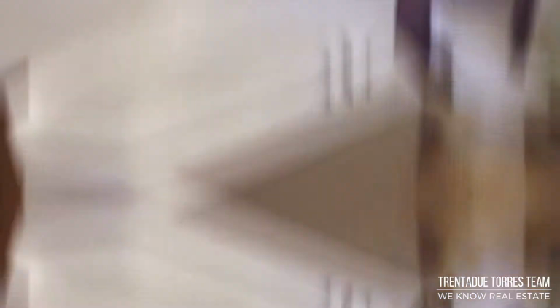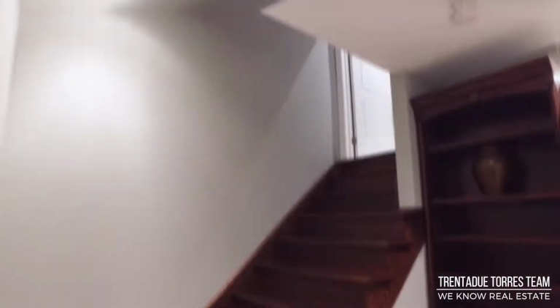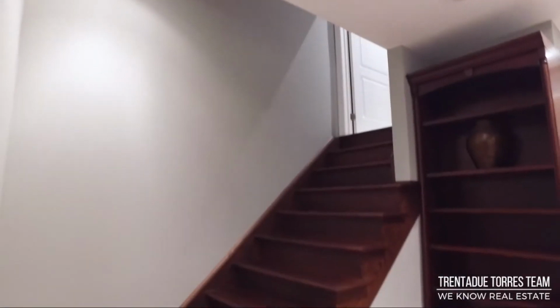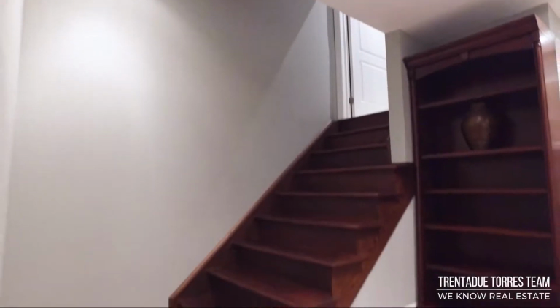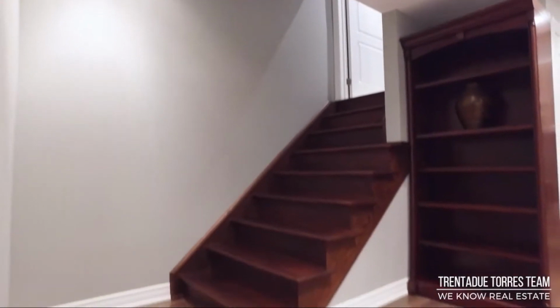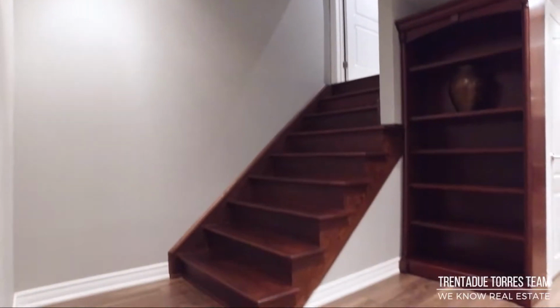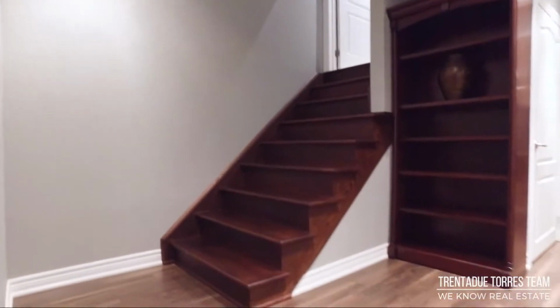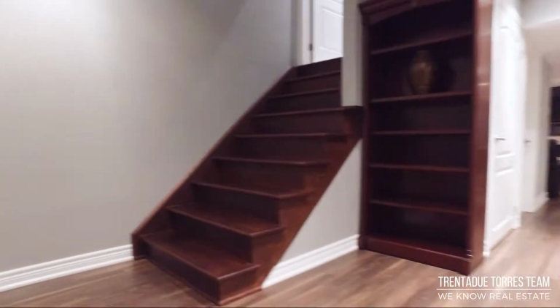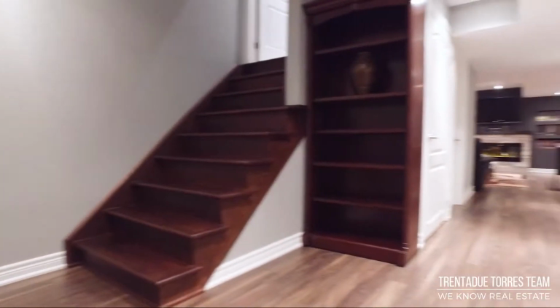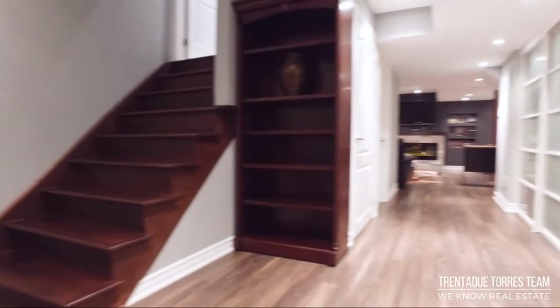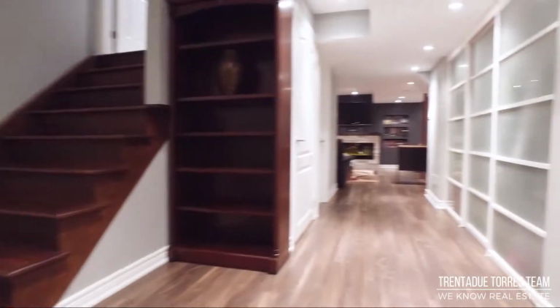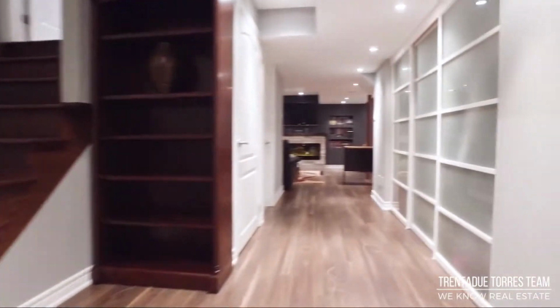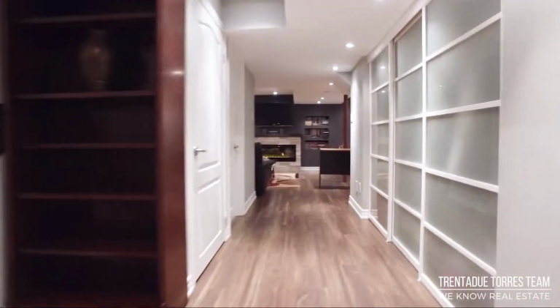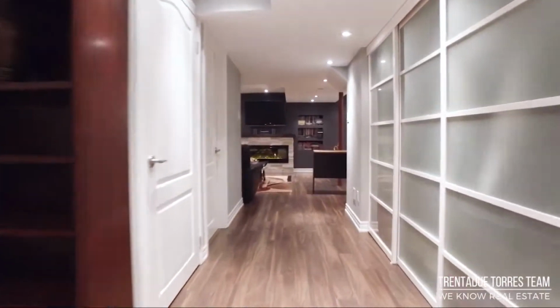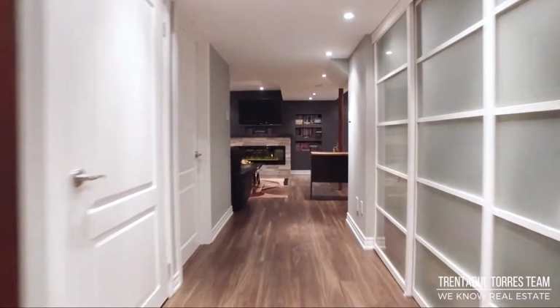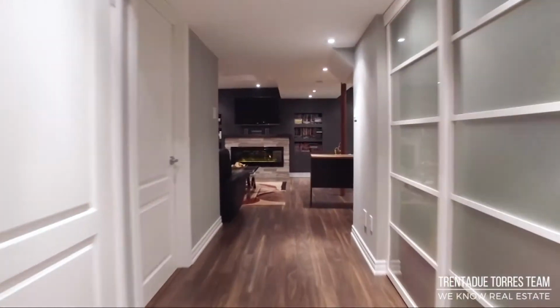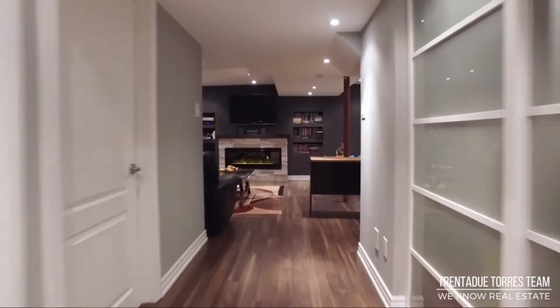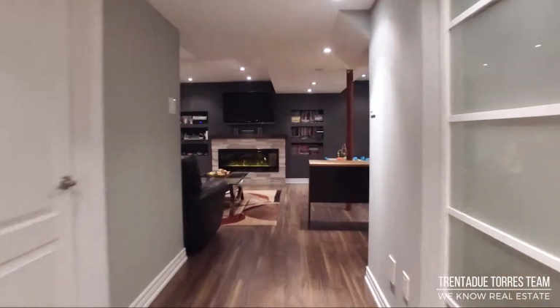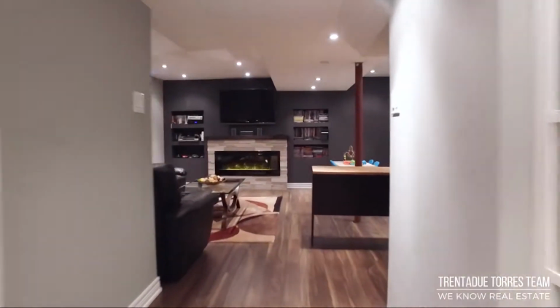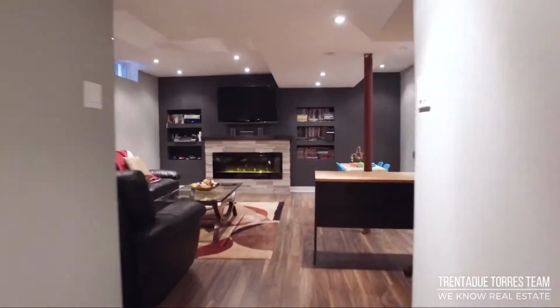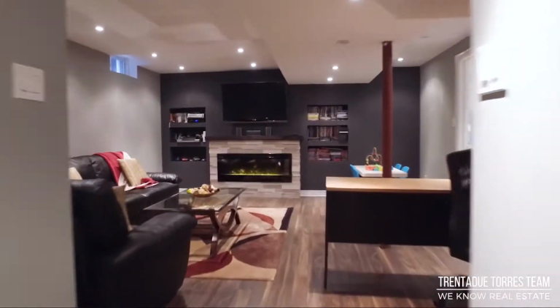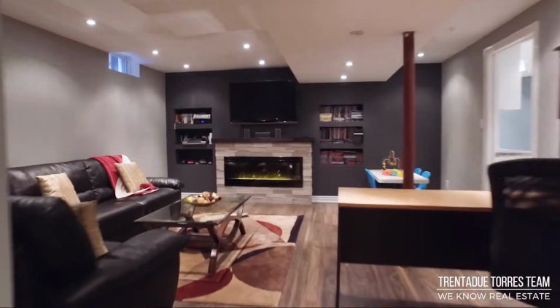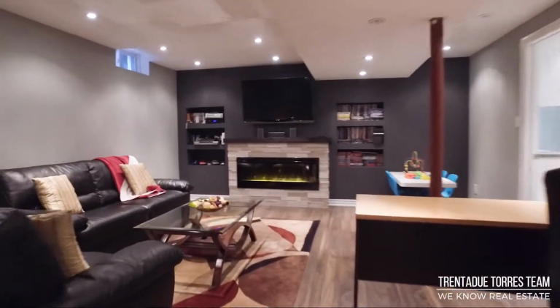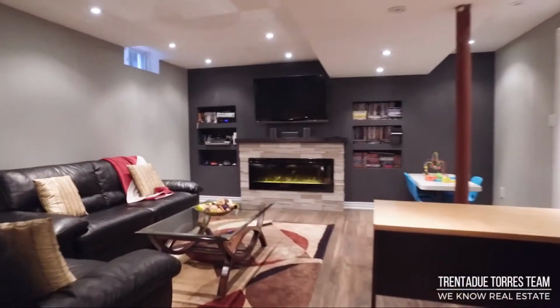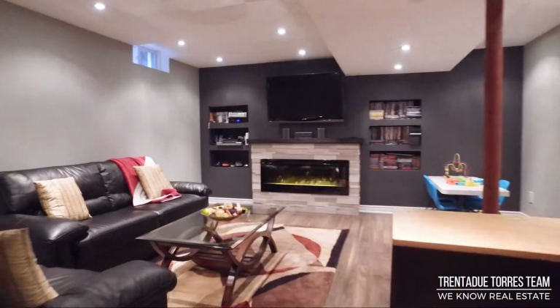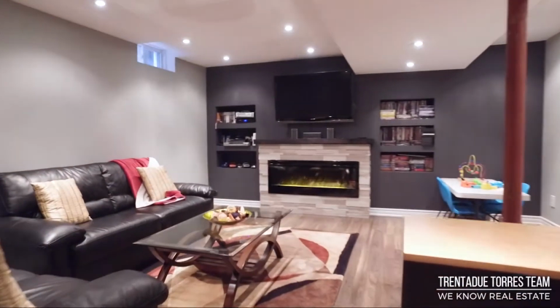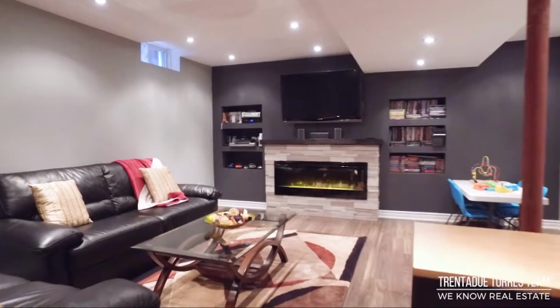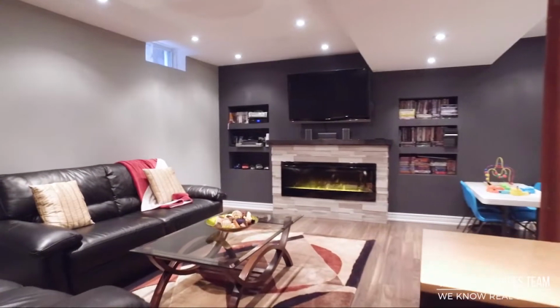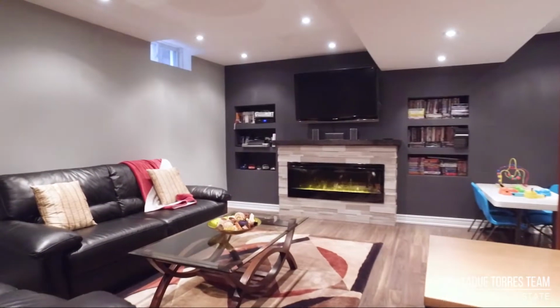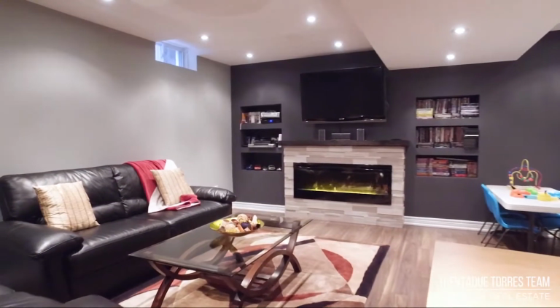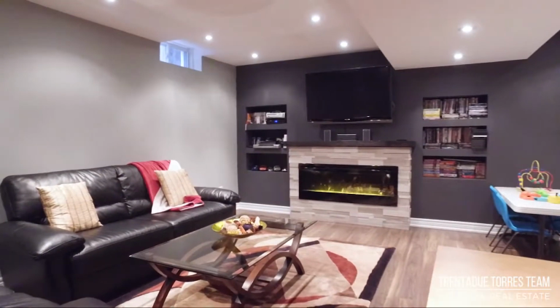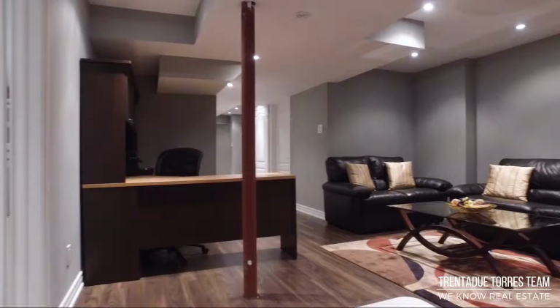The basement has been completely finished to provide tons of extra living space to suit your family's needs. It also has a rough-in for a bathroom.